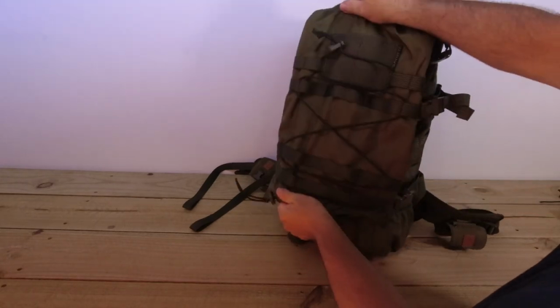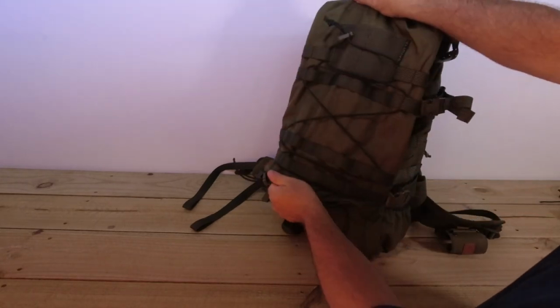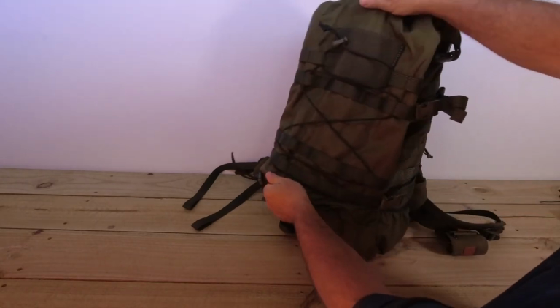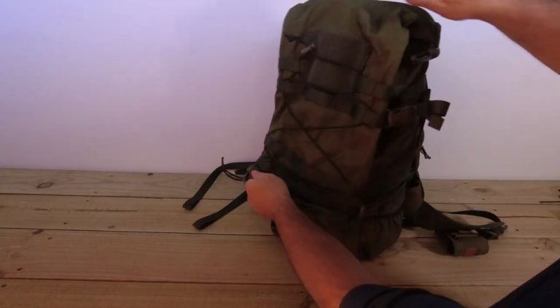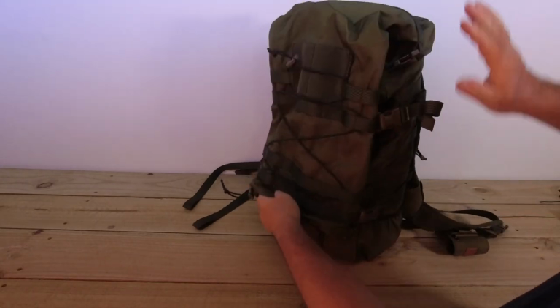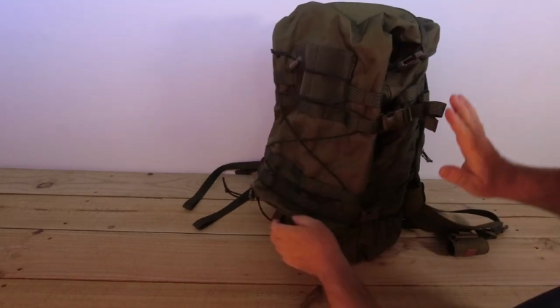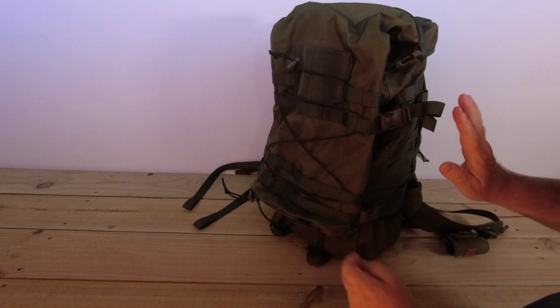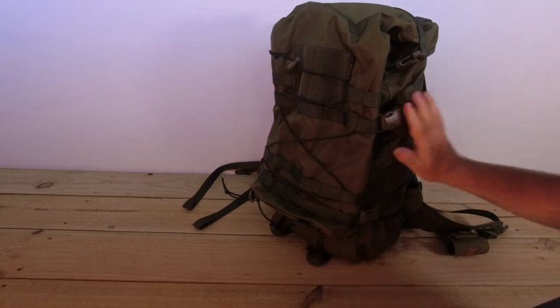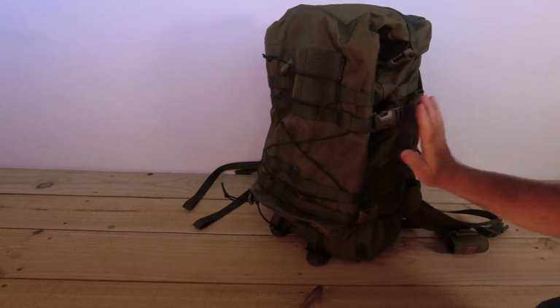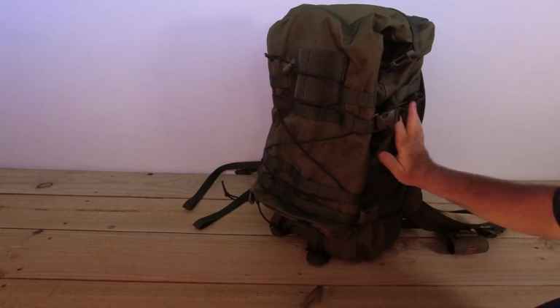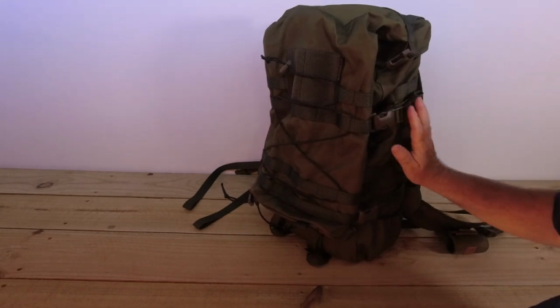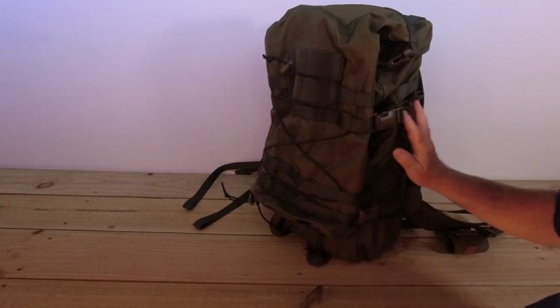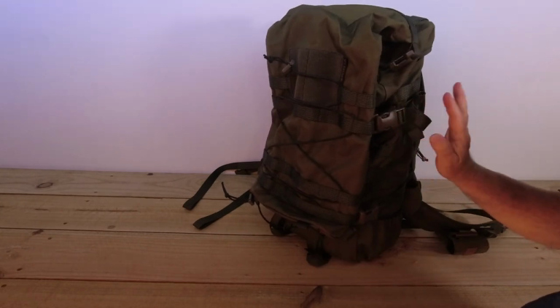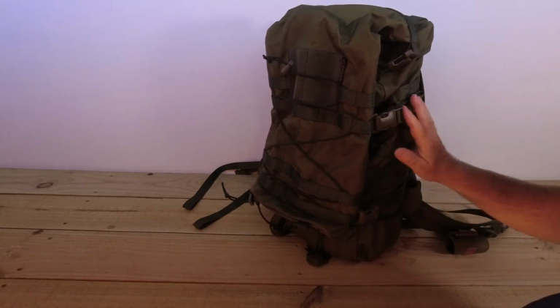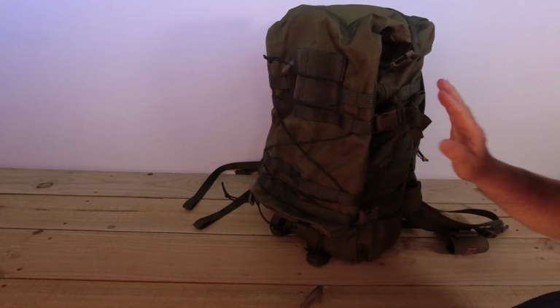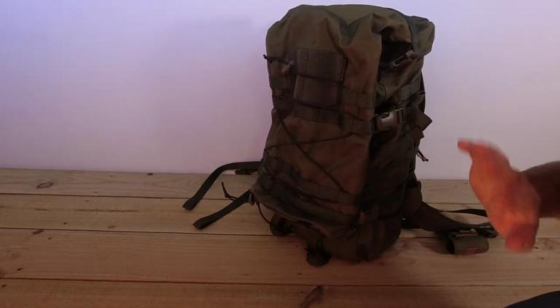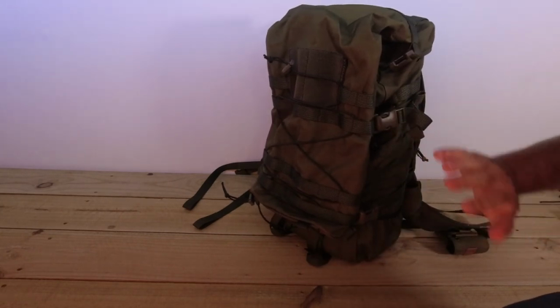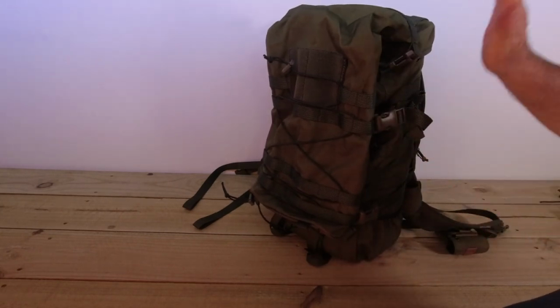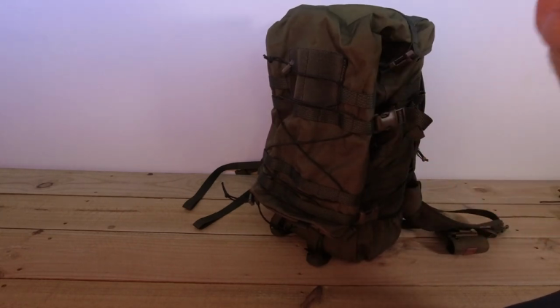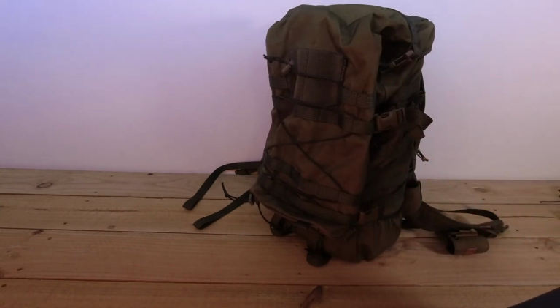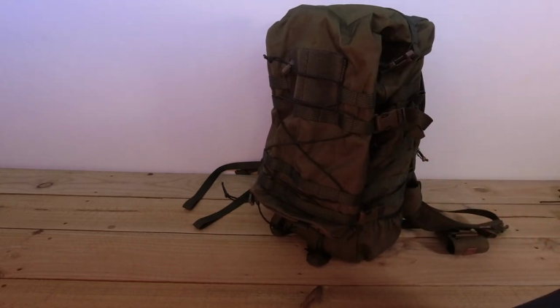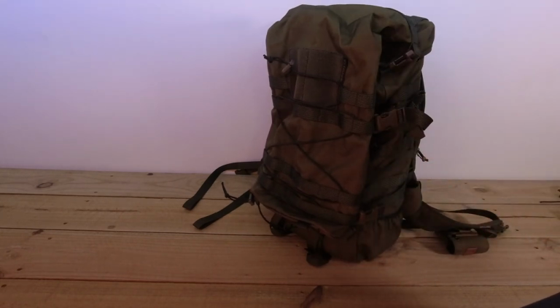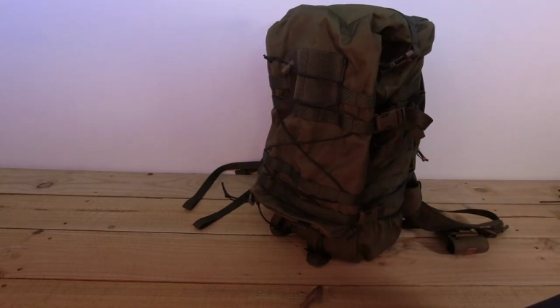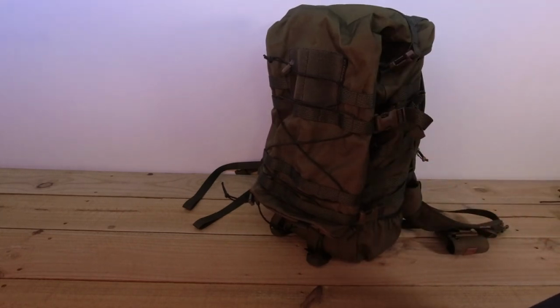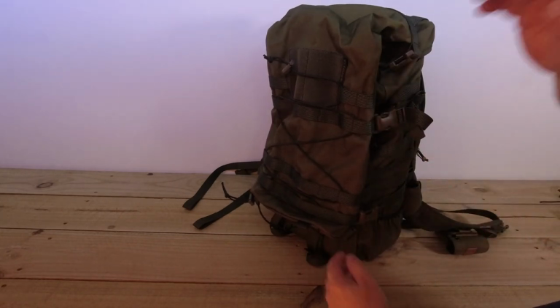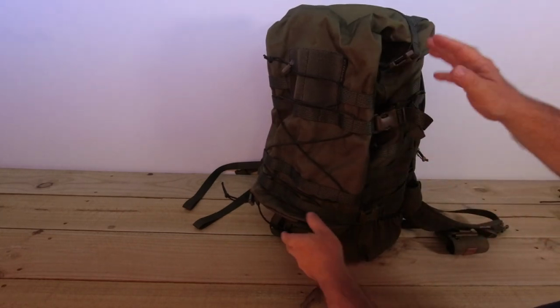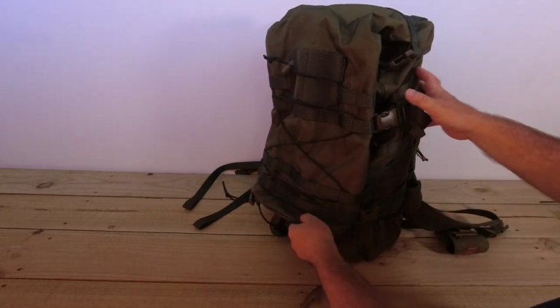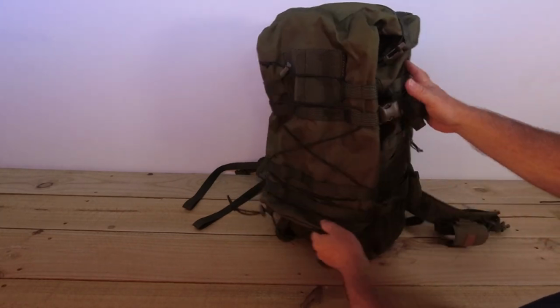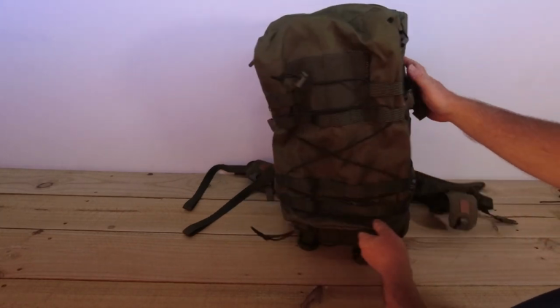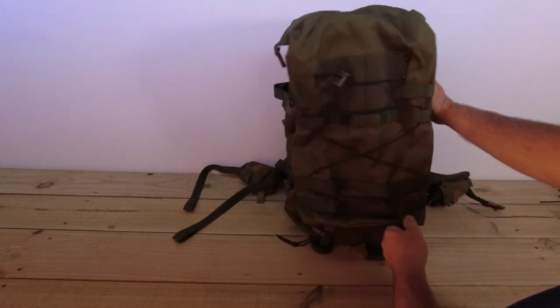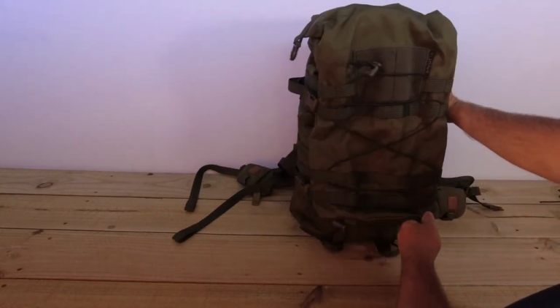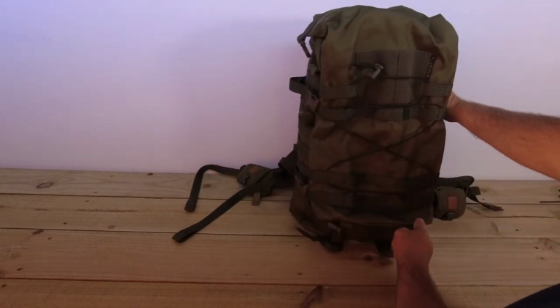So just as that stands now we're looking at 30 litres plus the 12 litres — that's 42 litres — plus what you can fit on the bungee on the outsides. What I might do is go find the two pouches and put them on so you can see it all fully done.